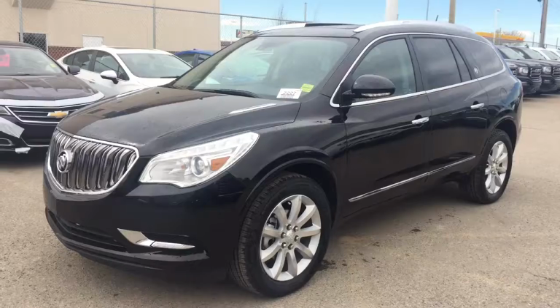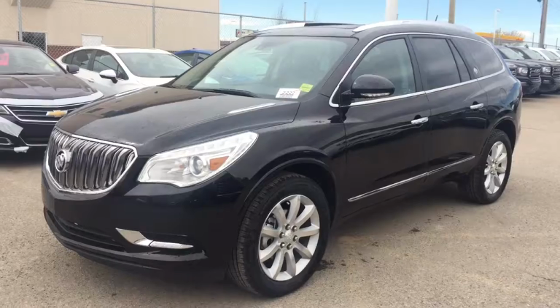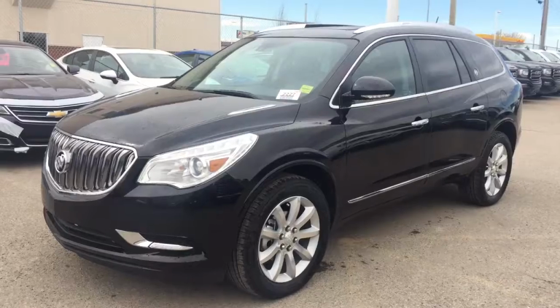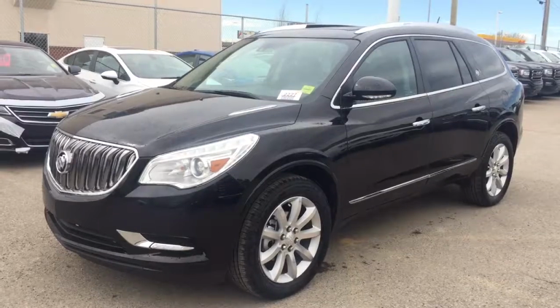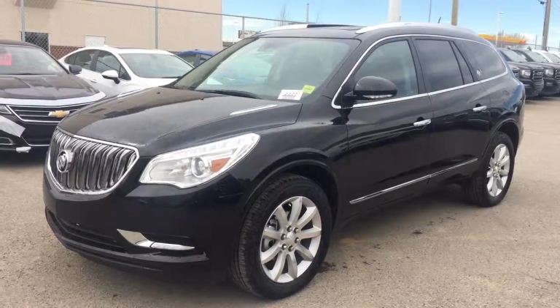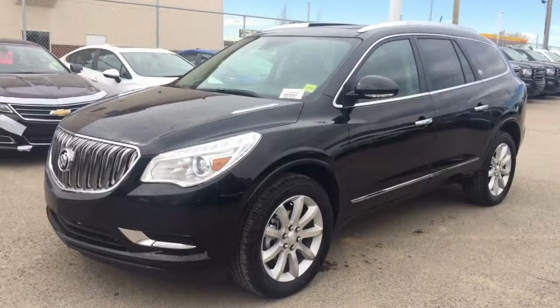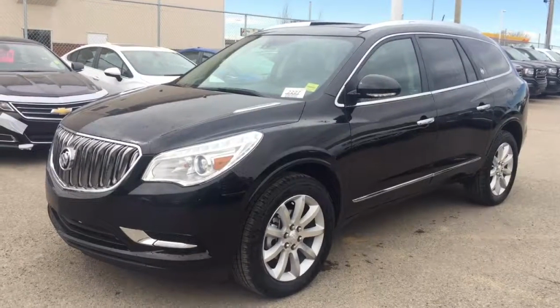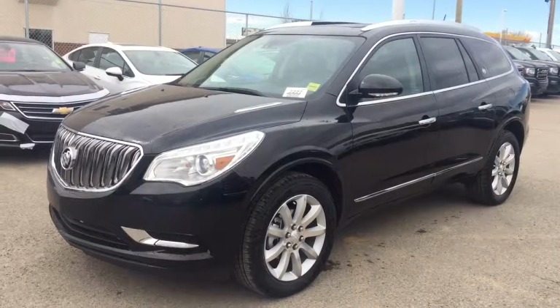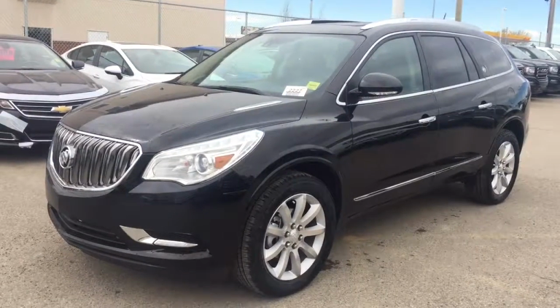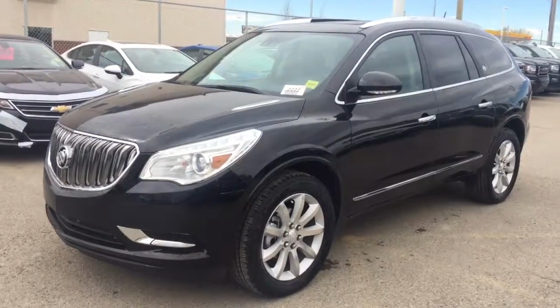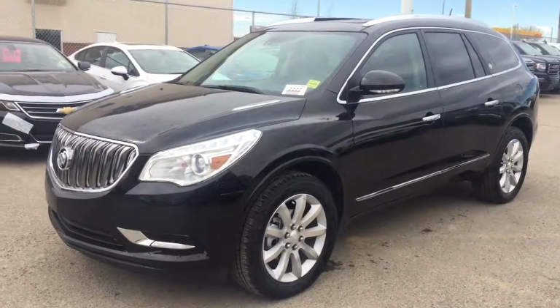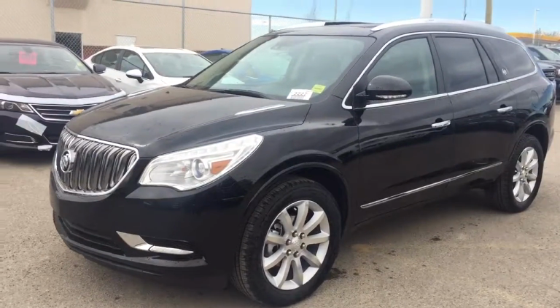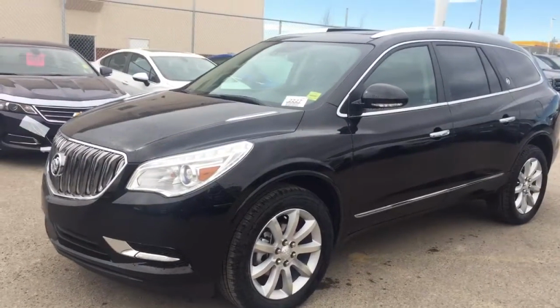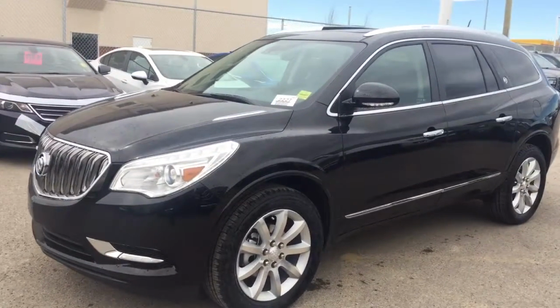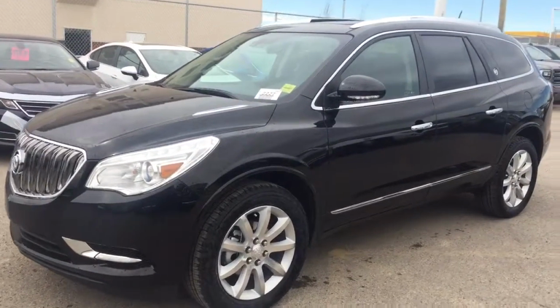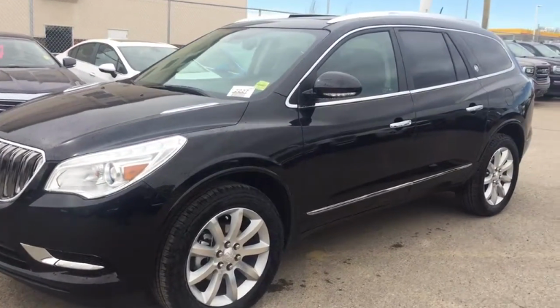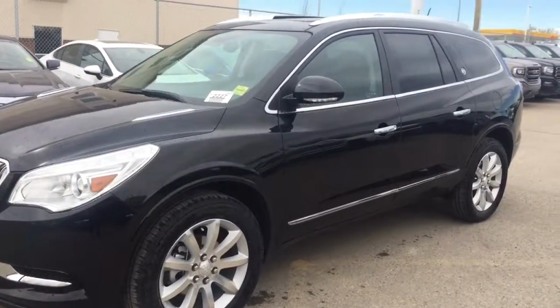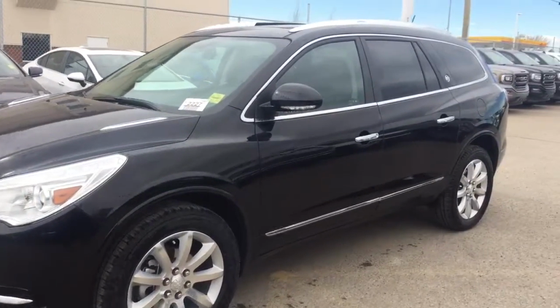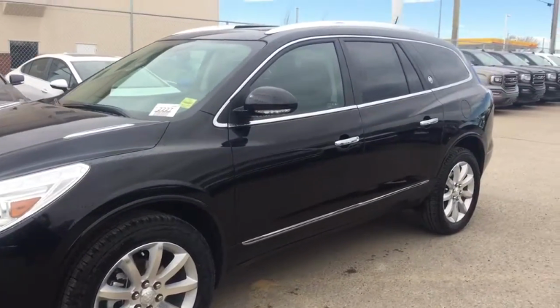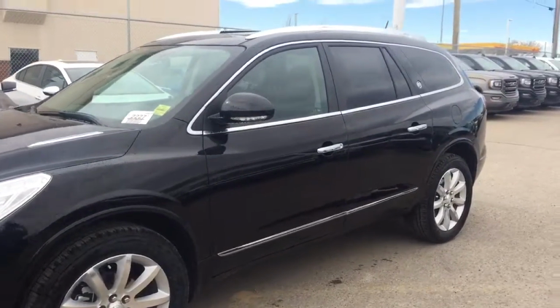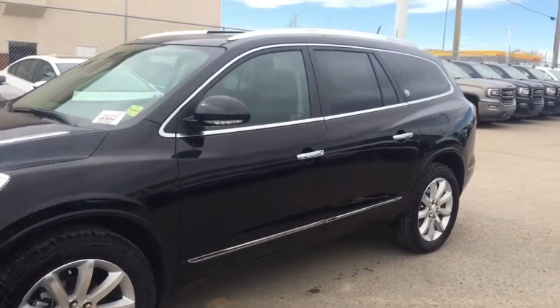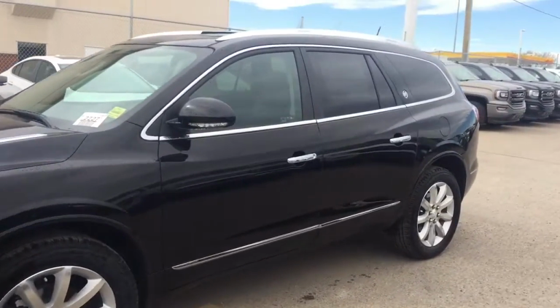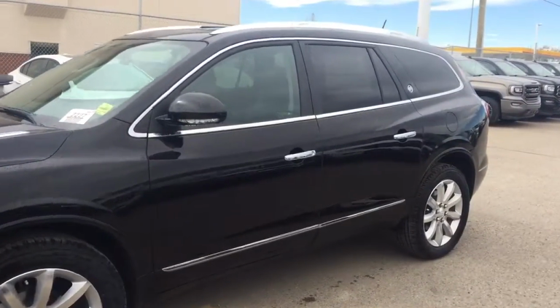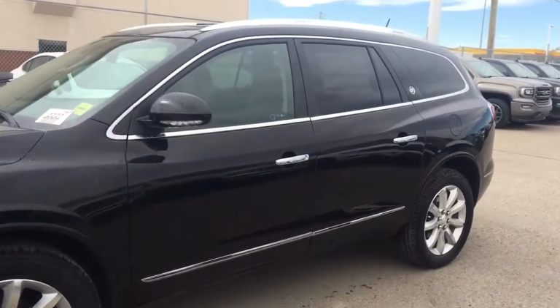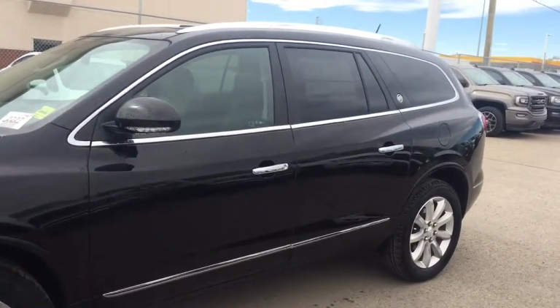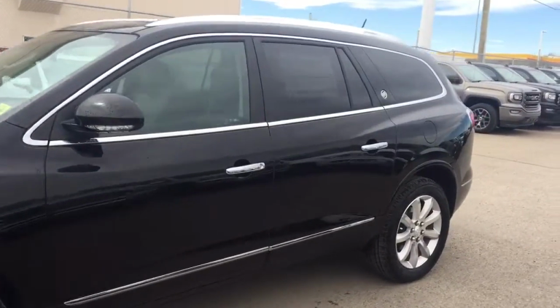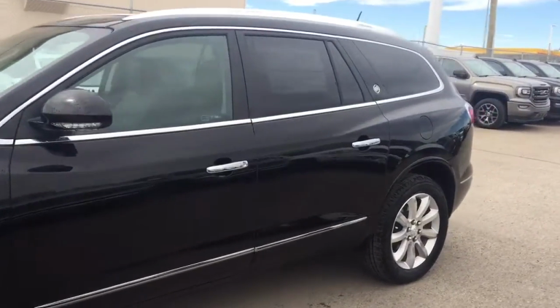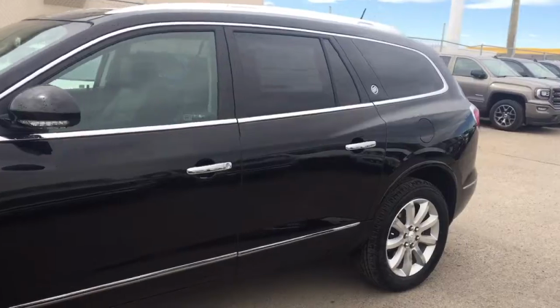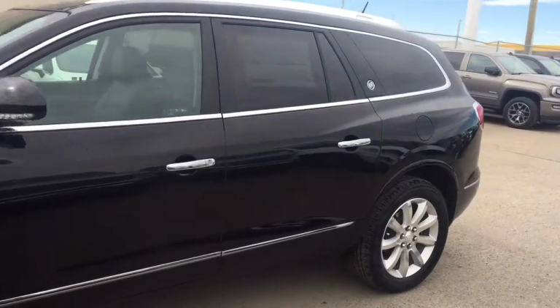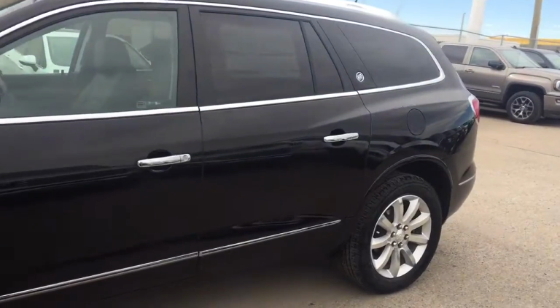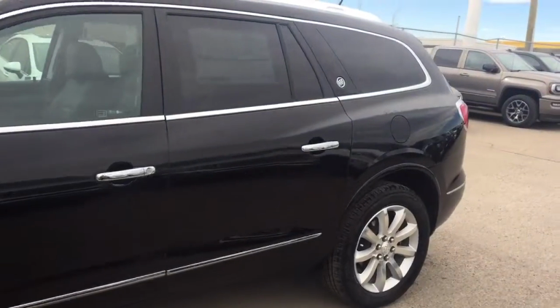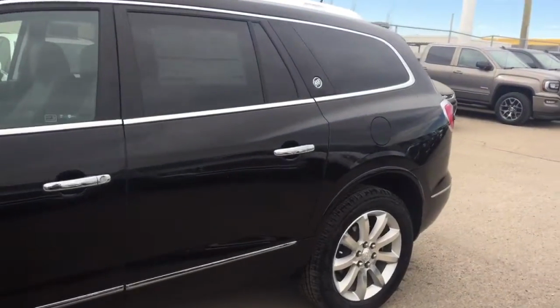Welcome to Davis Chevrolet. This is a 2017 Buick Enclave in the color black.